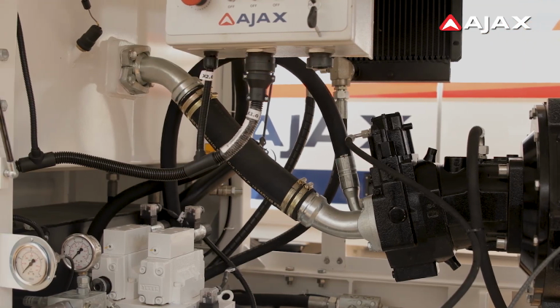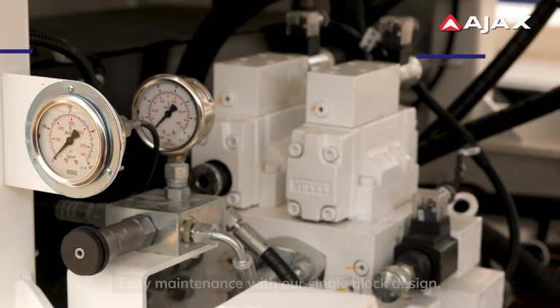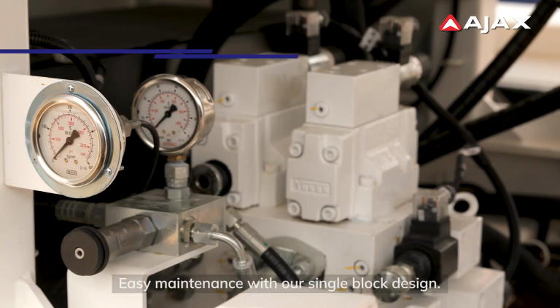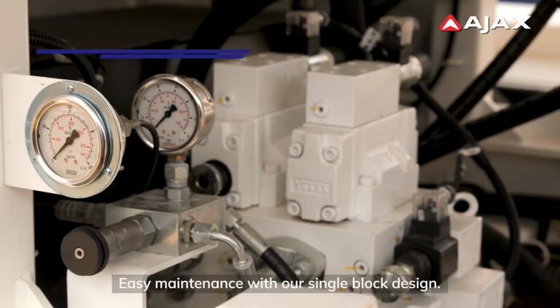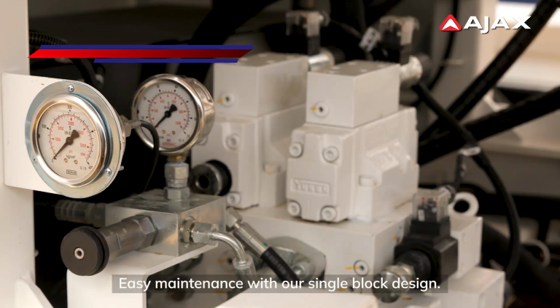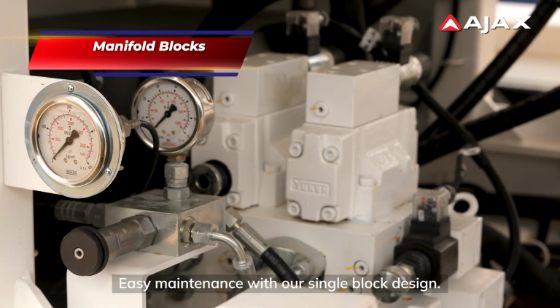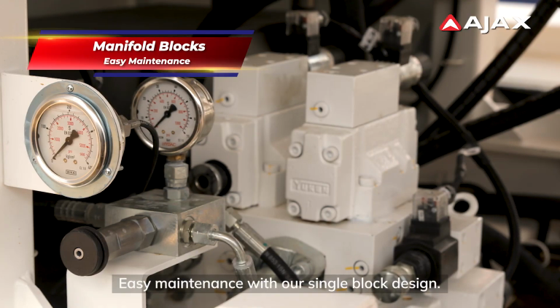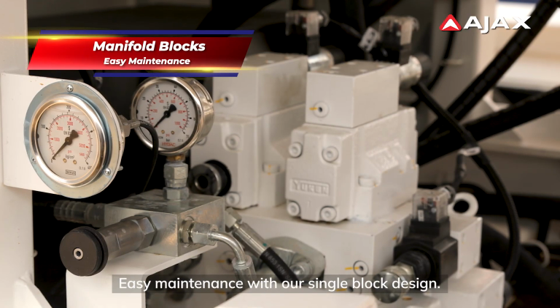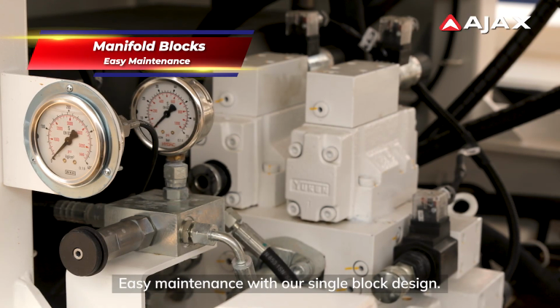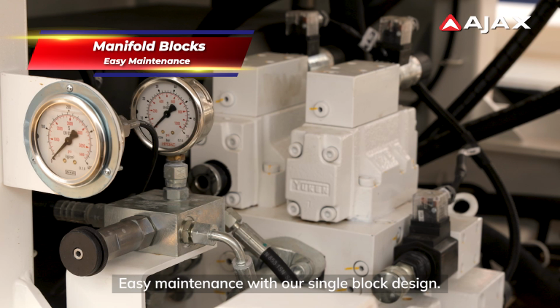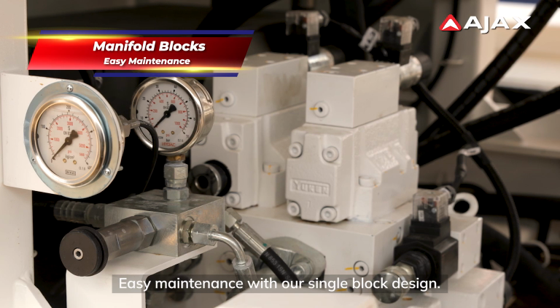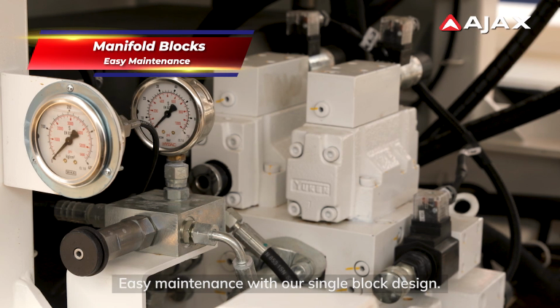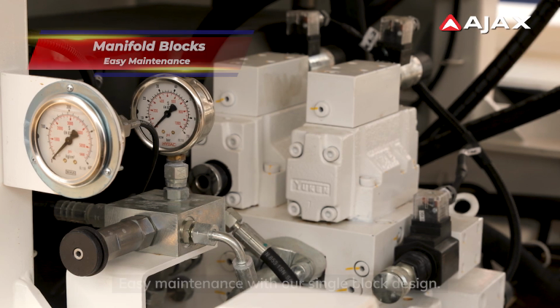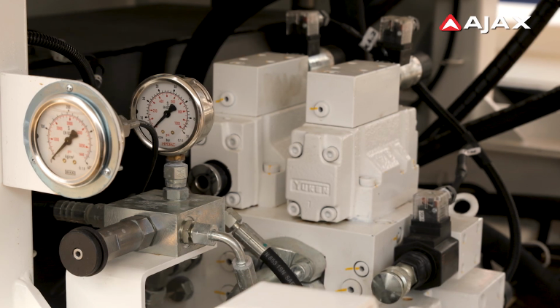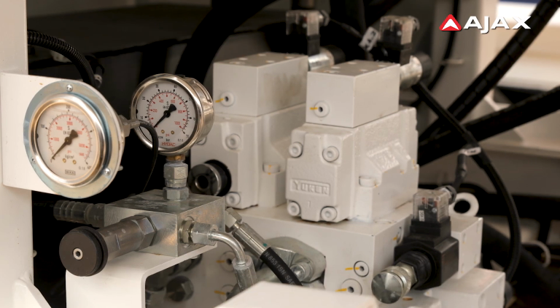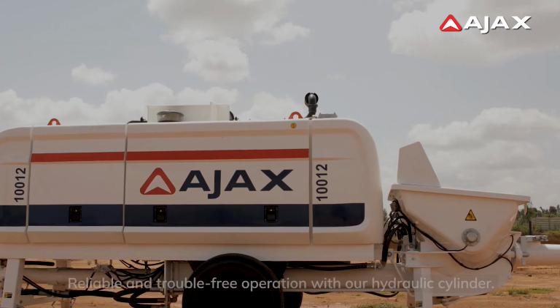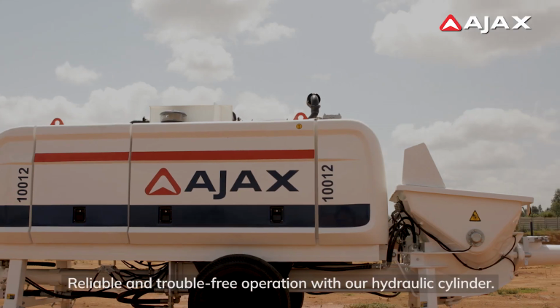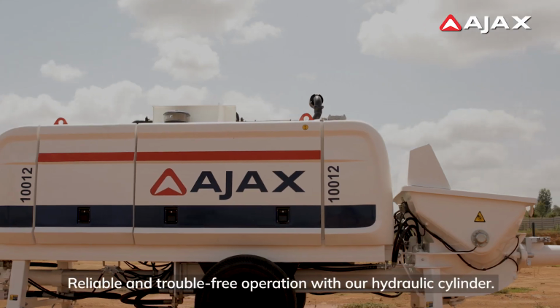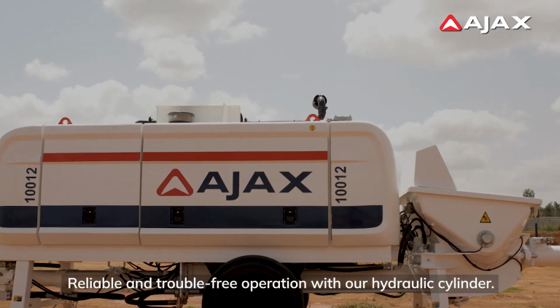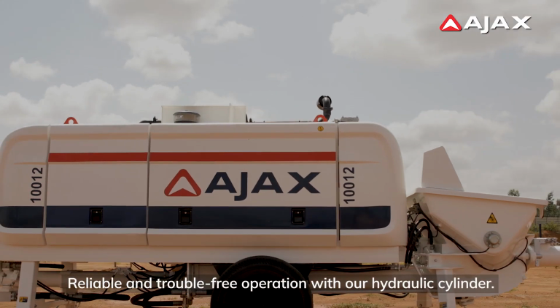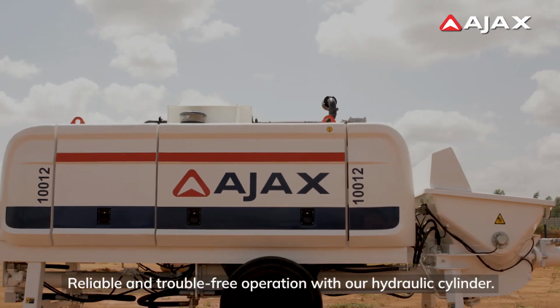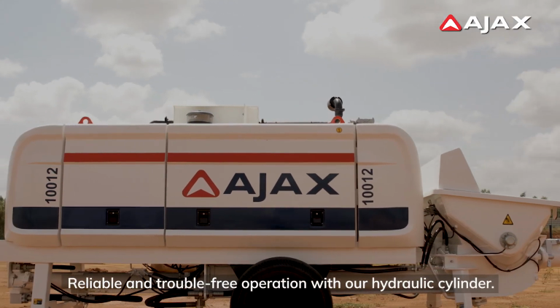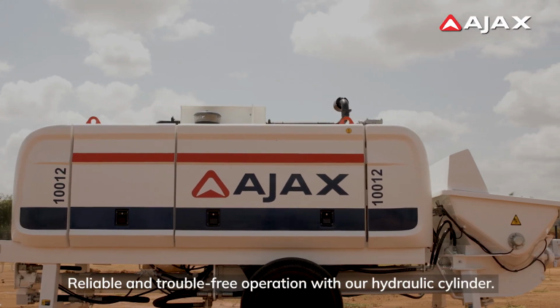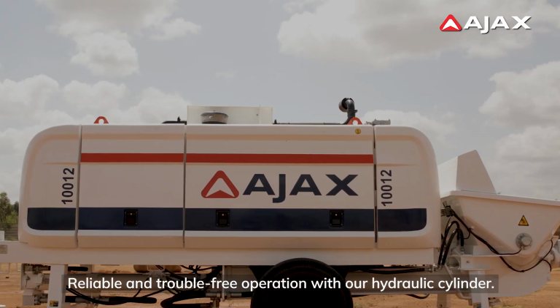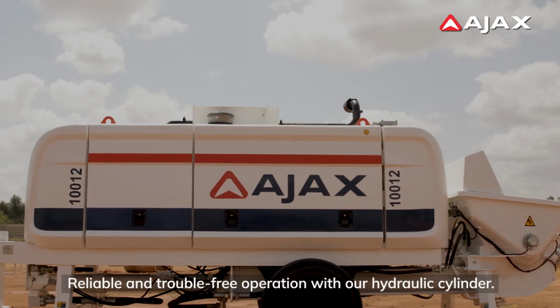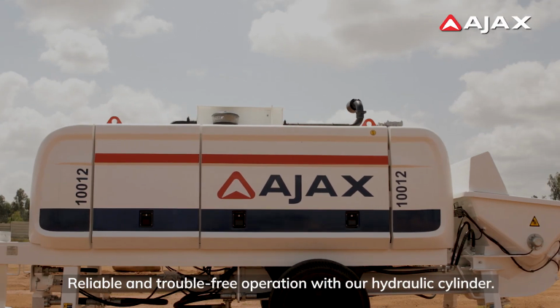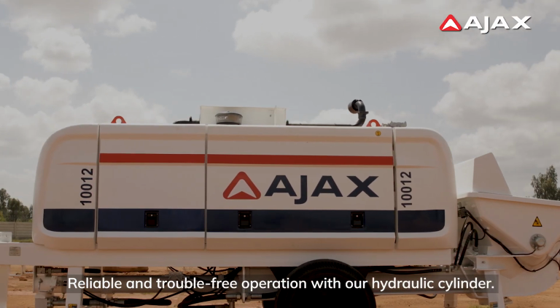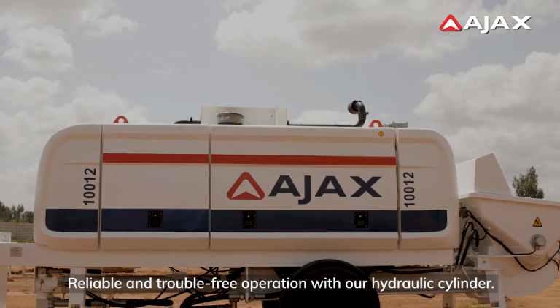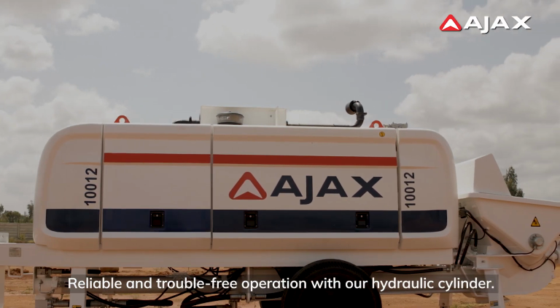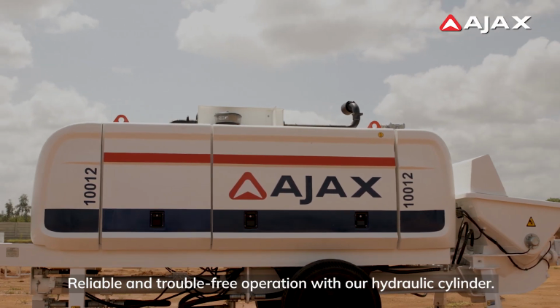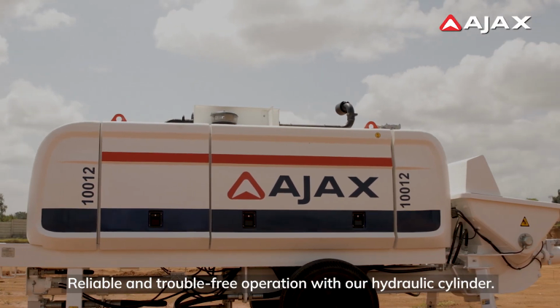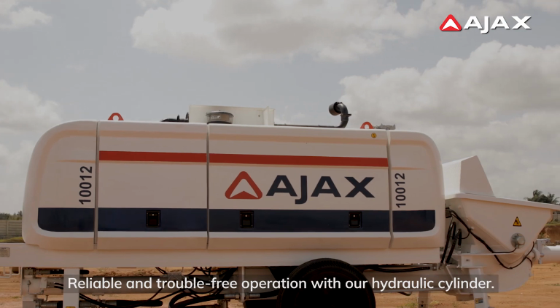Easy maintenance with our single block design. Reliable and trouble-free operation with our hydraulic cylinders.